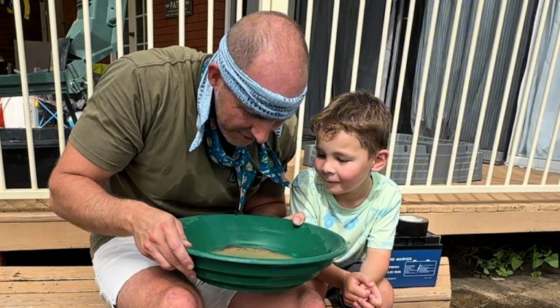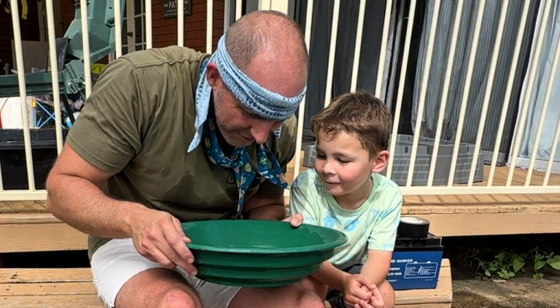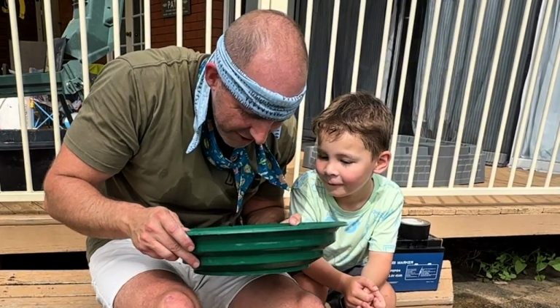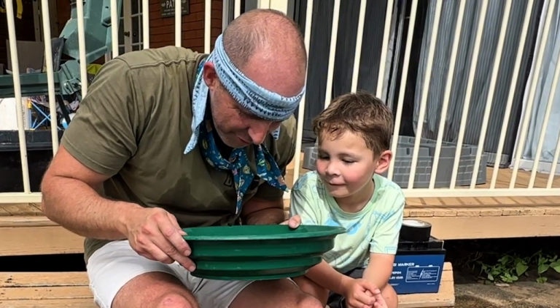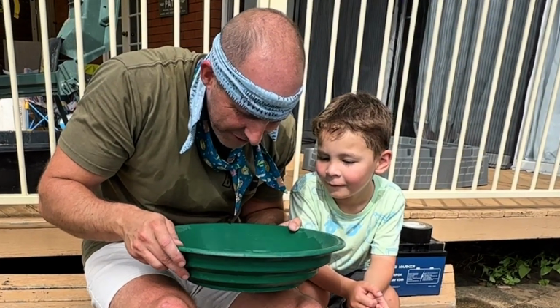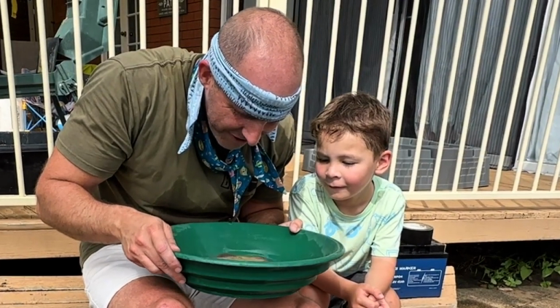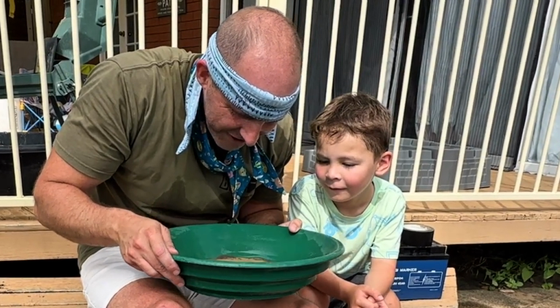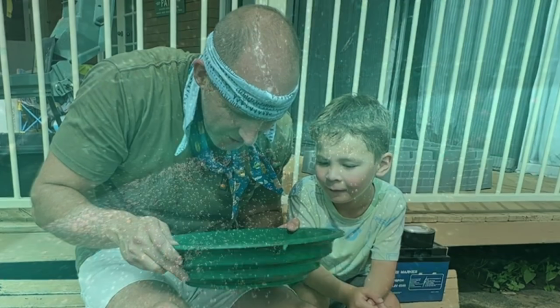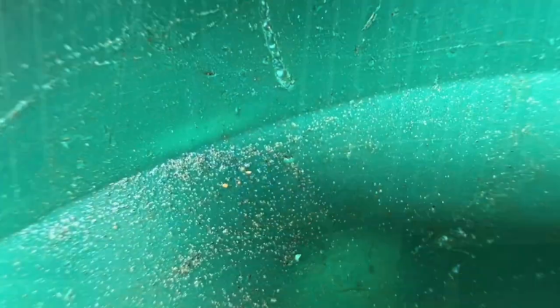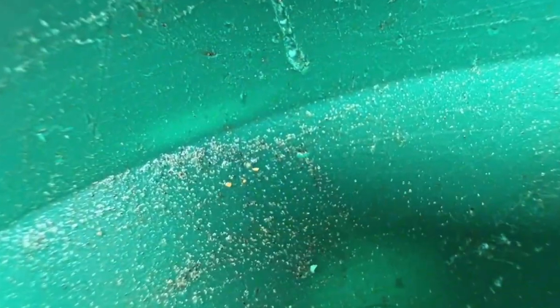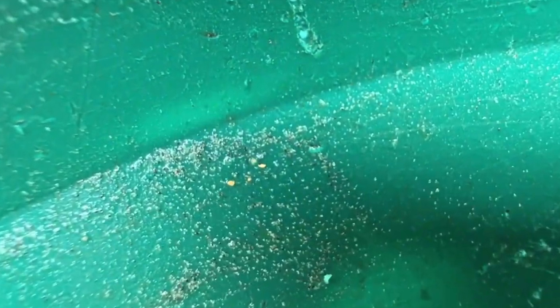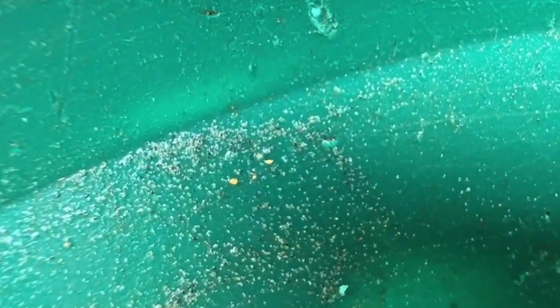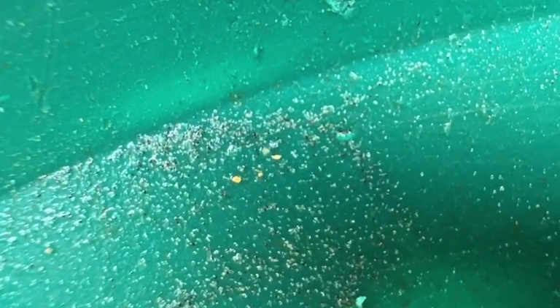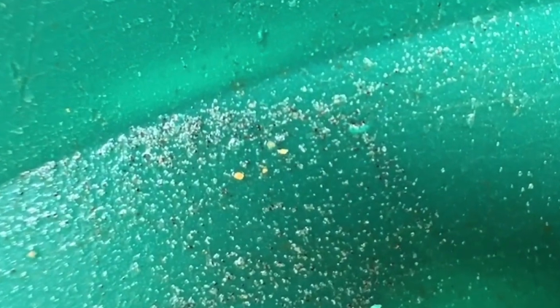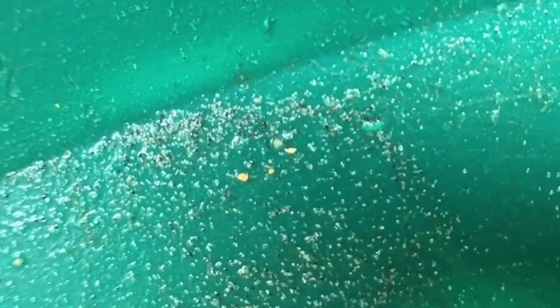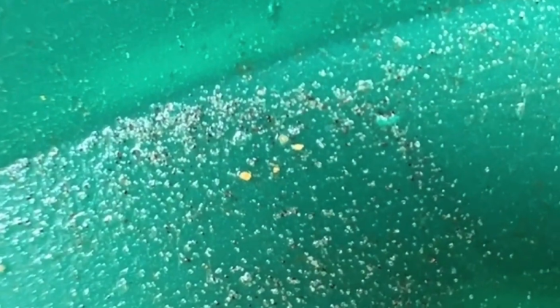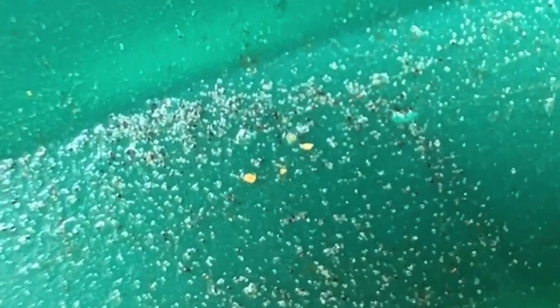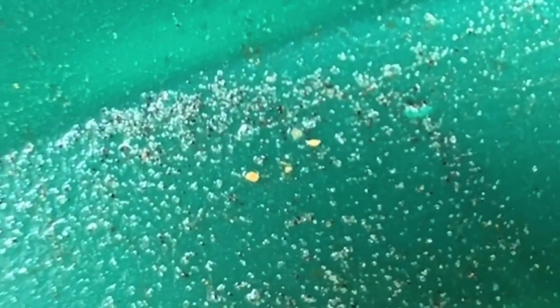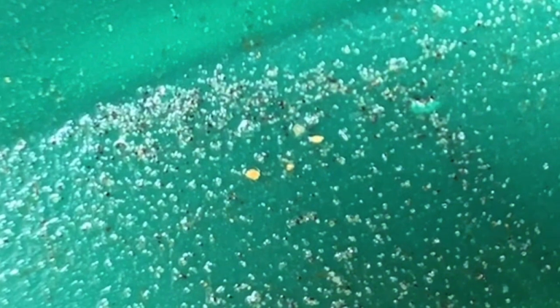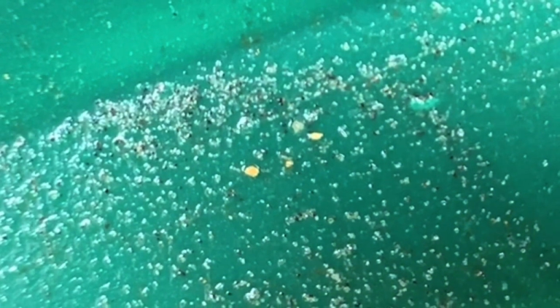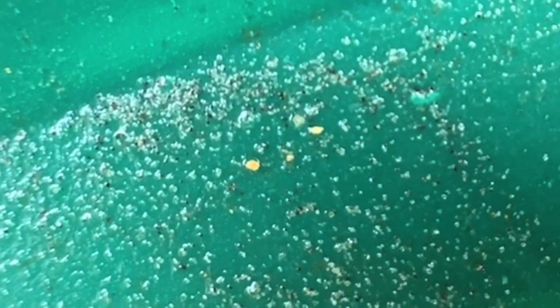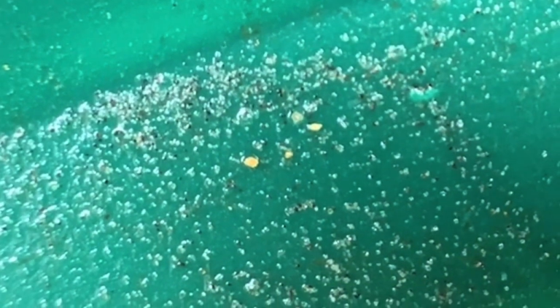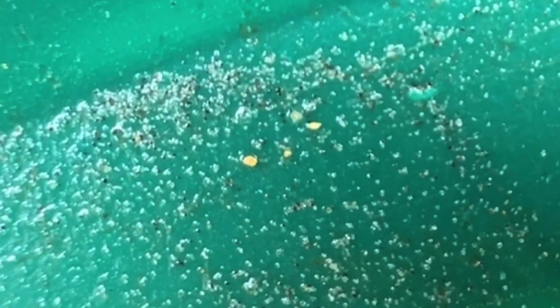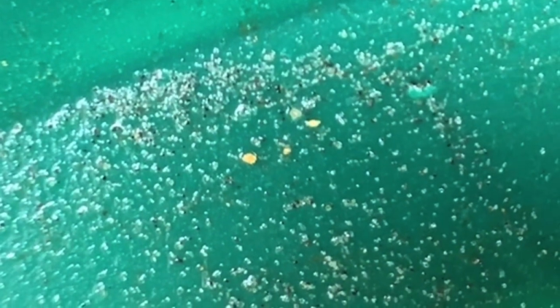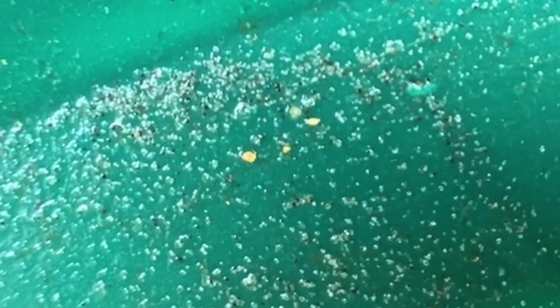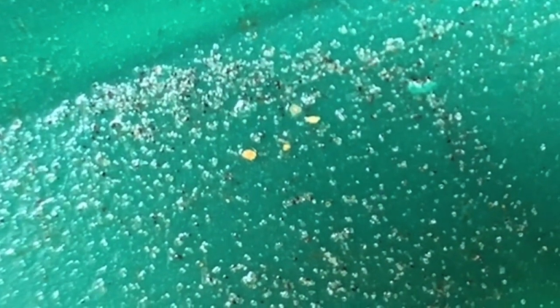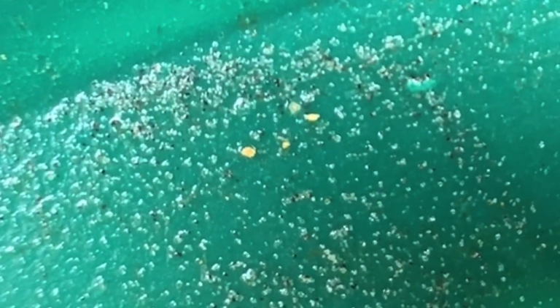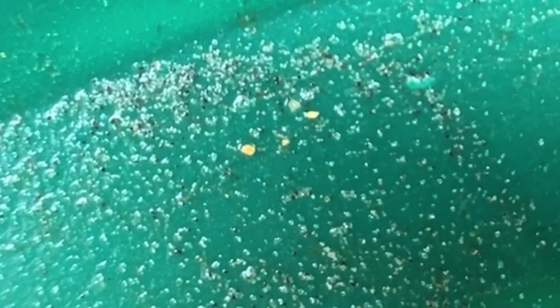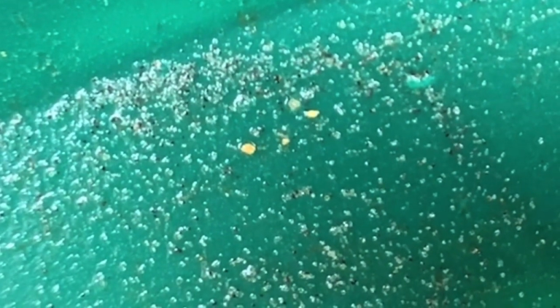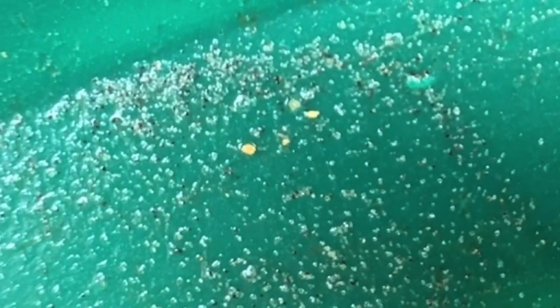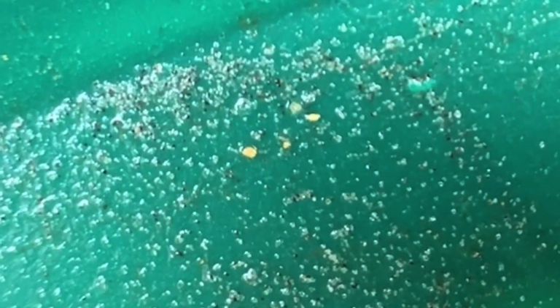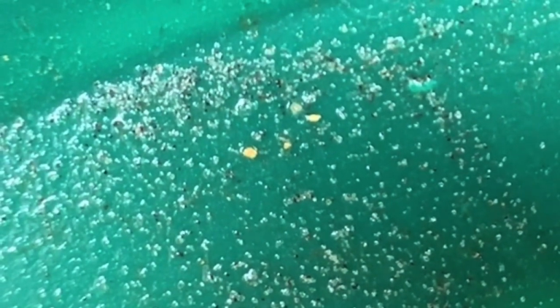We haven't even gone through it all. It might be hard to see, but there are four pieces of gold right there — one, two, three, four.